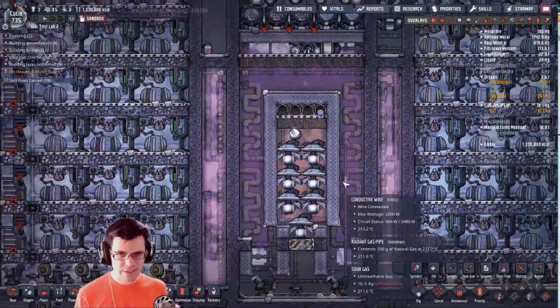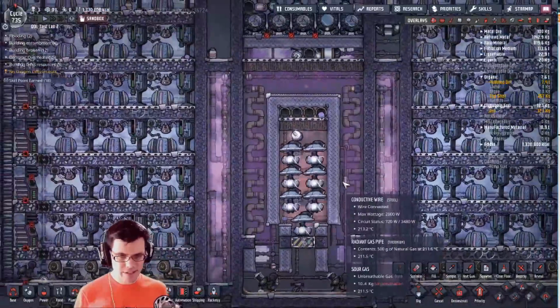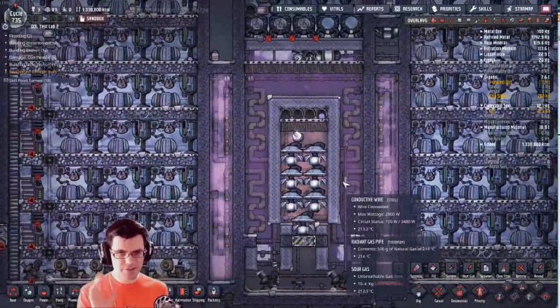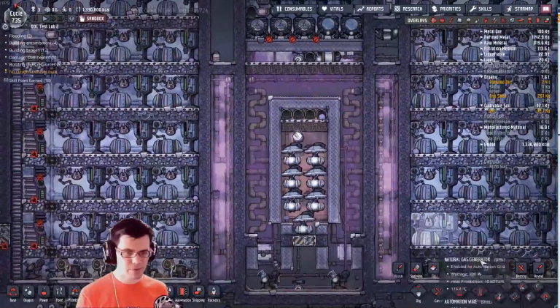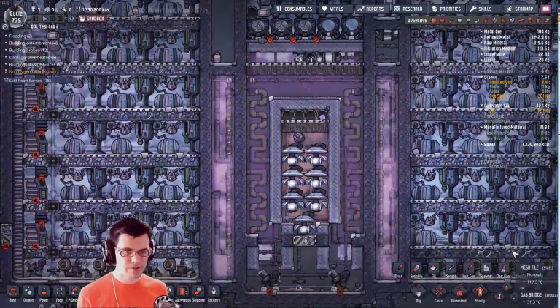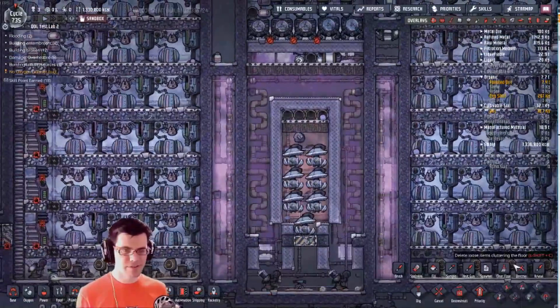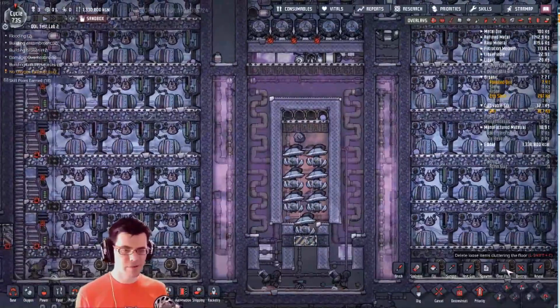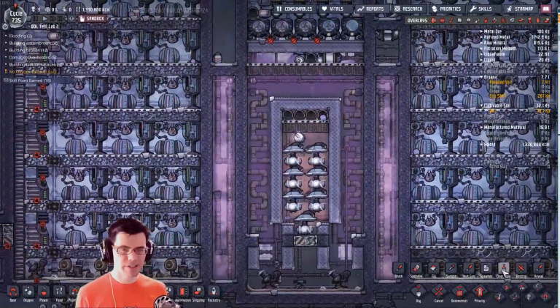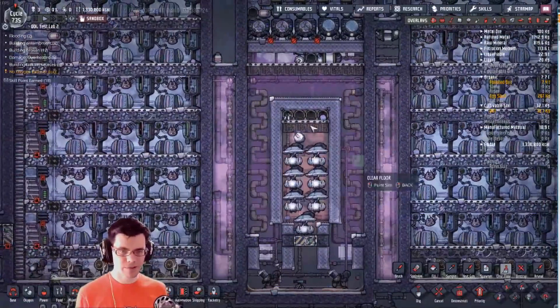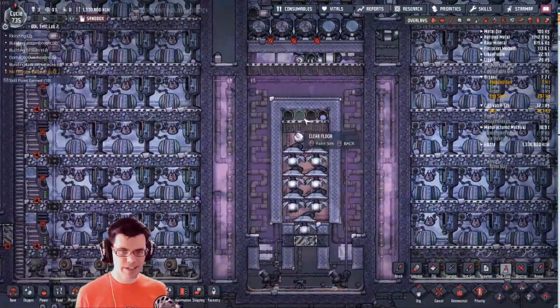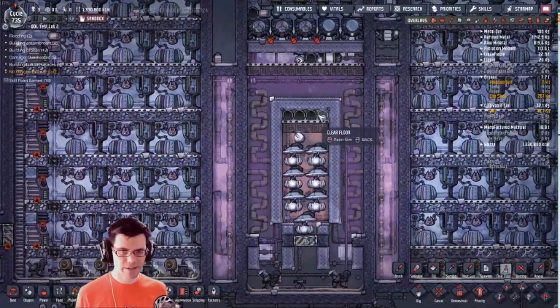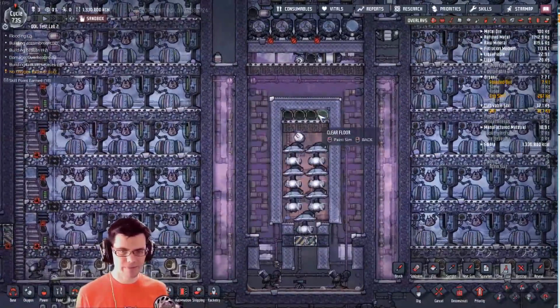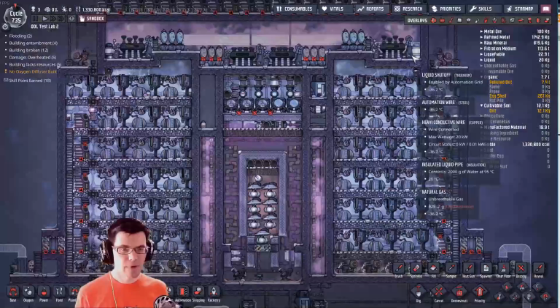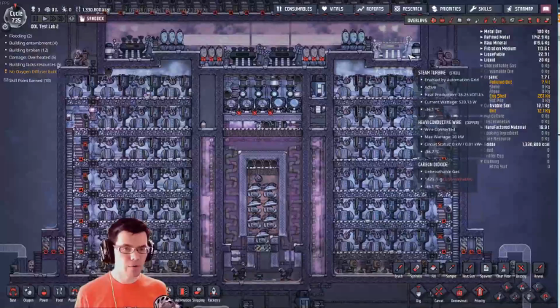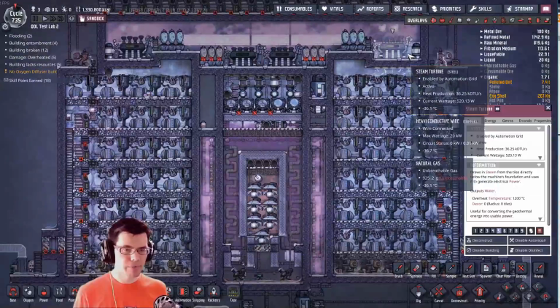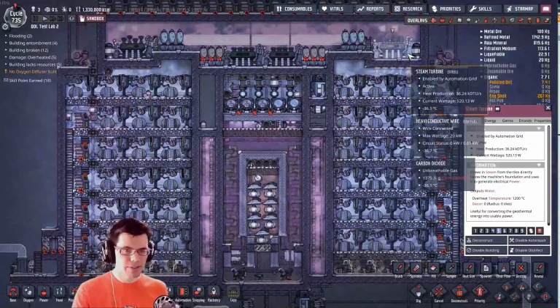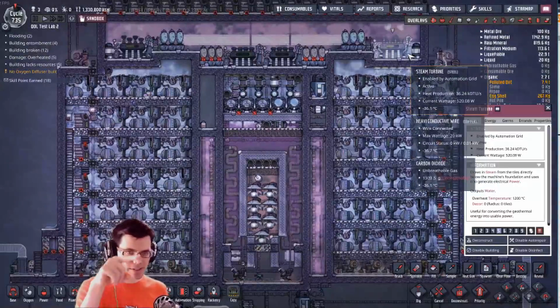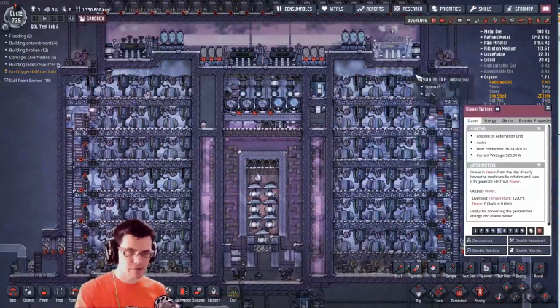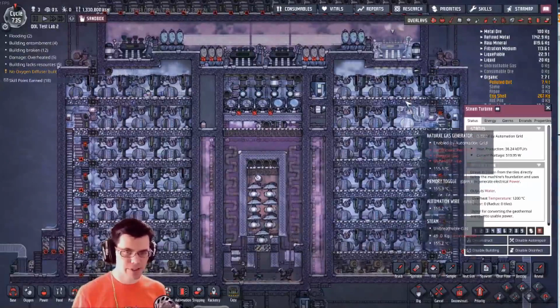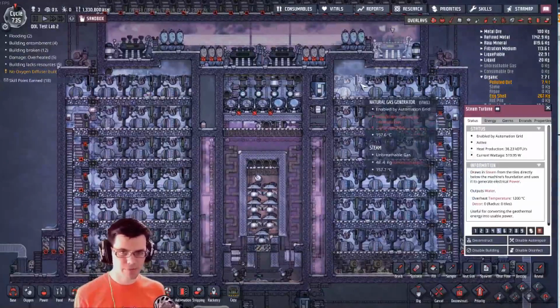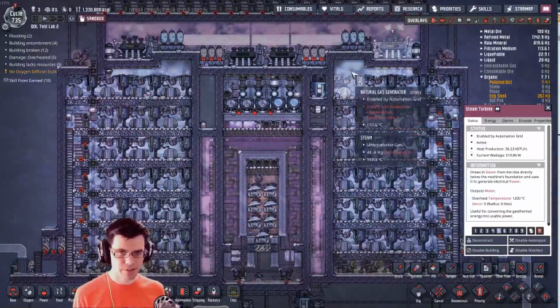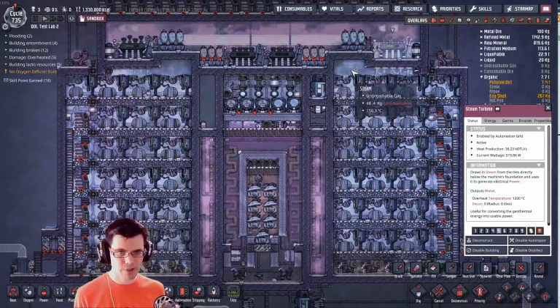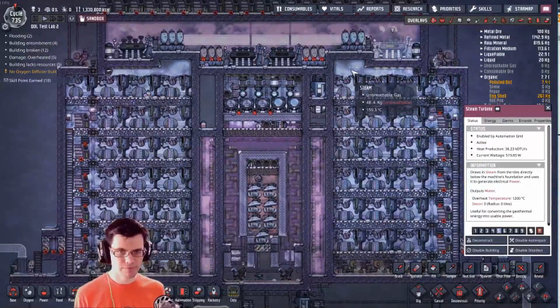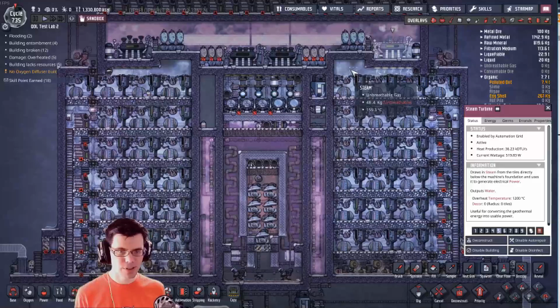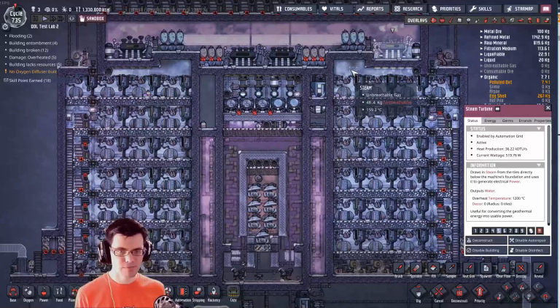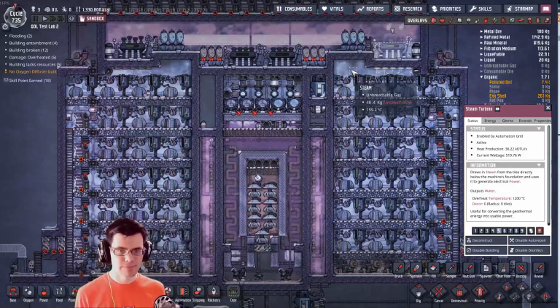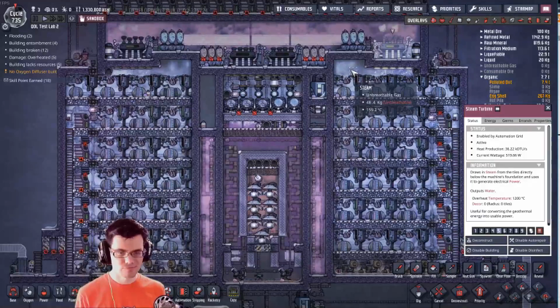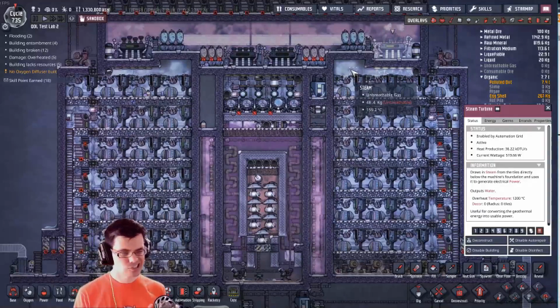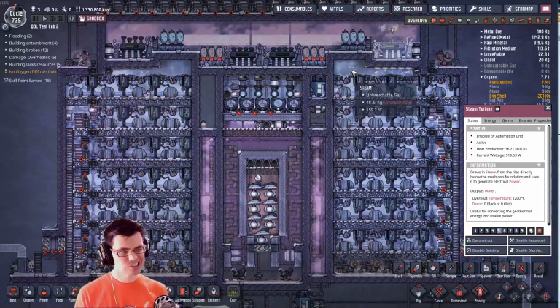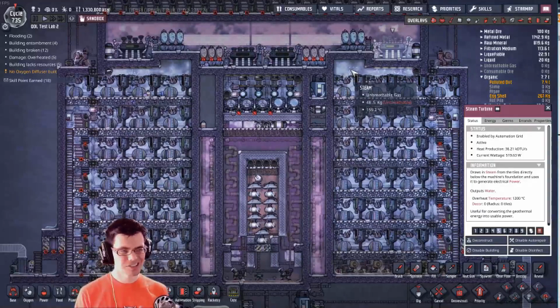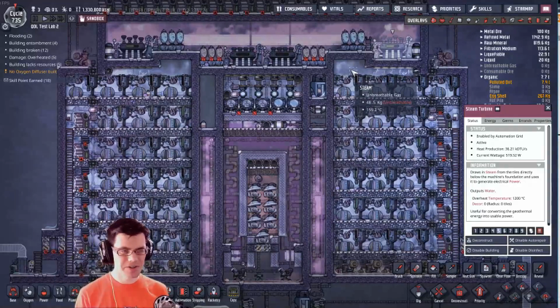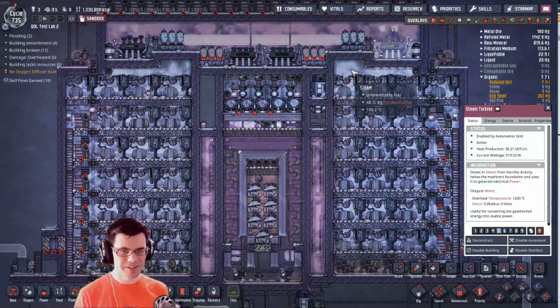Let's see how this thing runs and see what kind of numbers I get out of it. The steam turbines are running as well, so good deal.